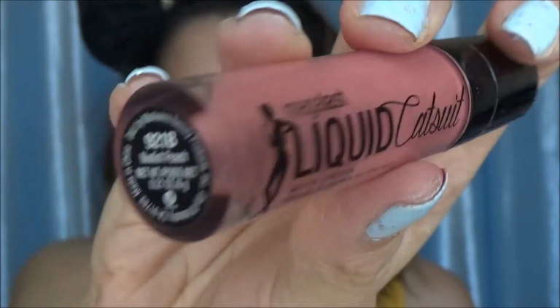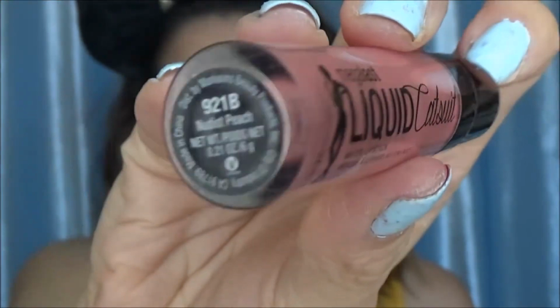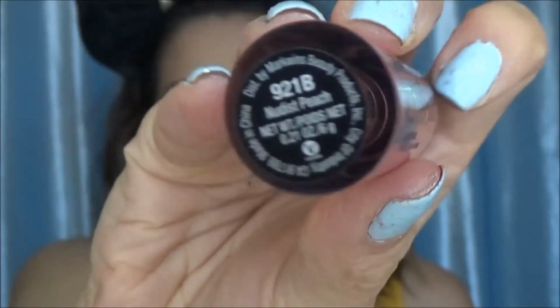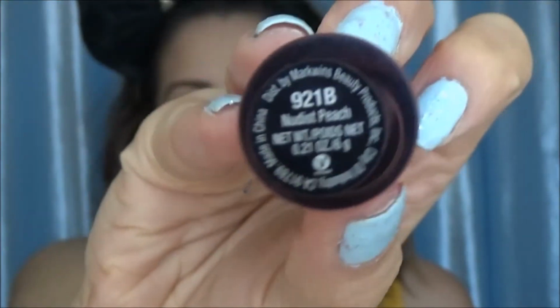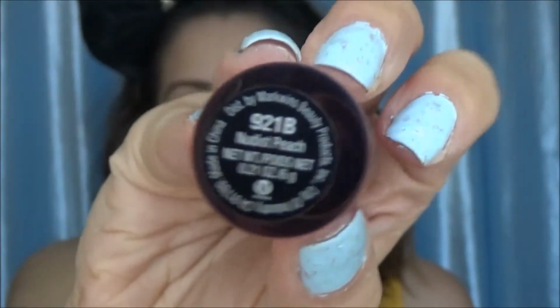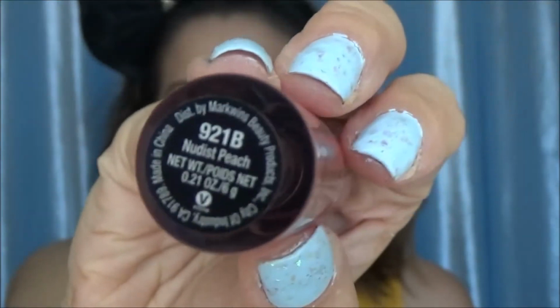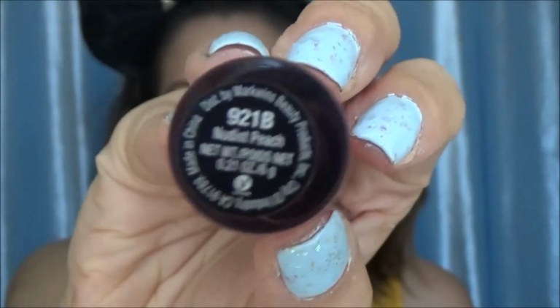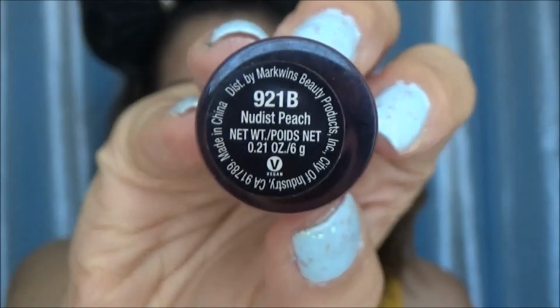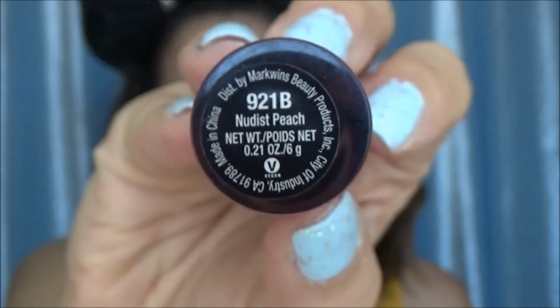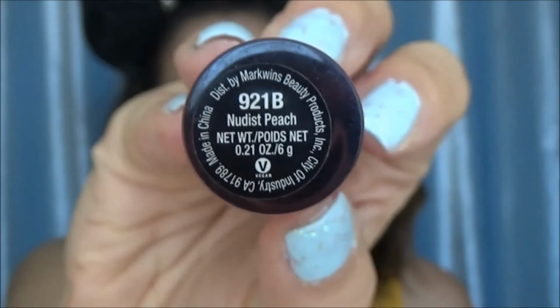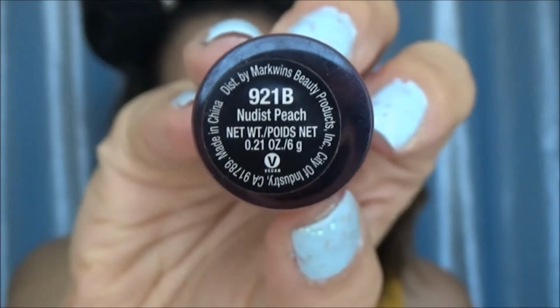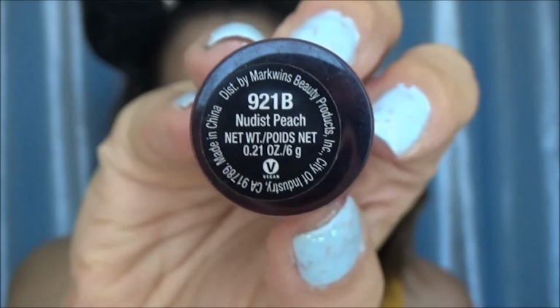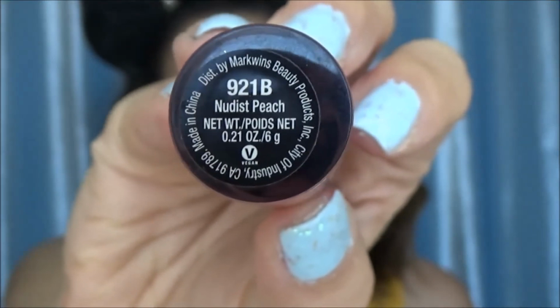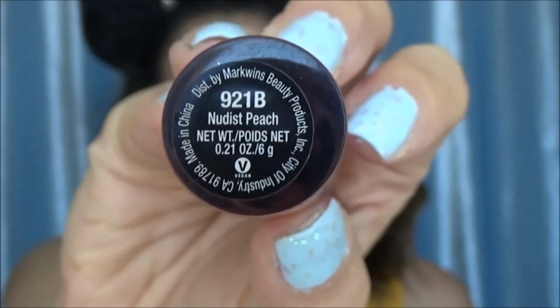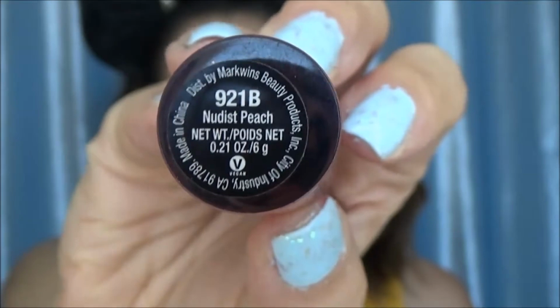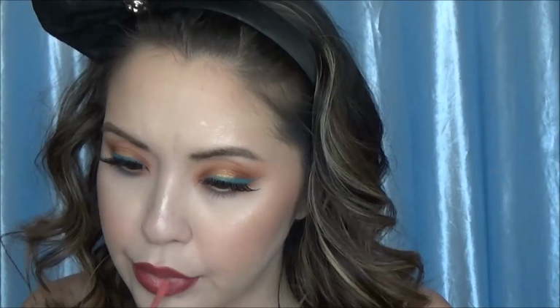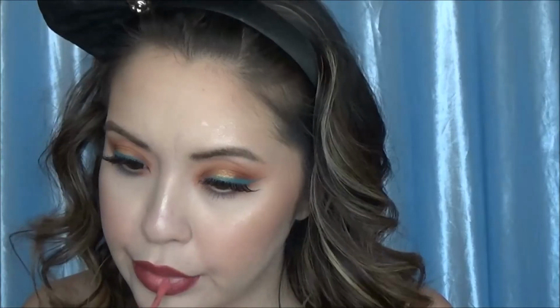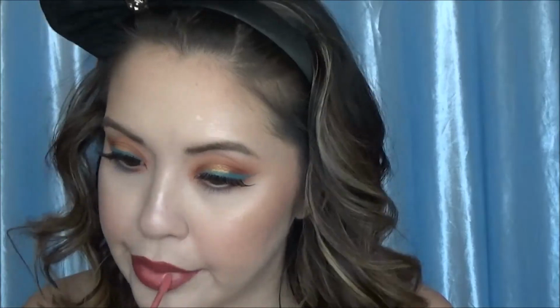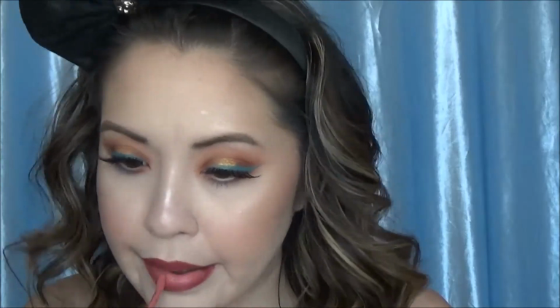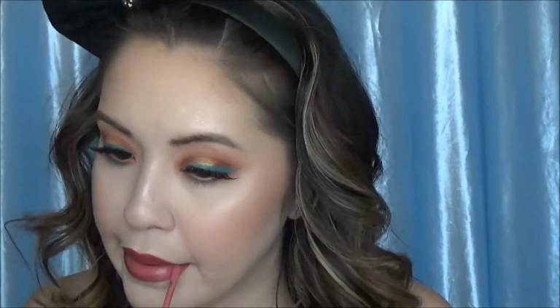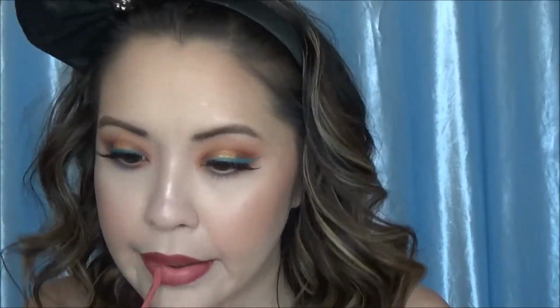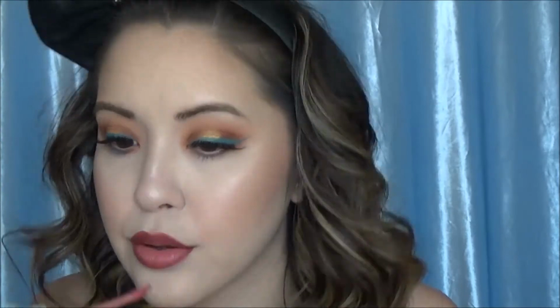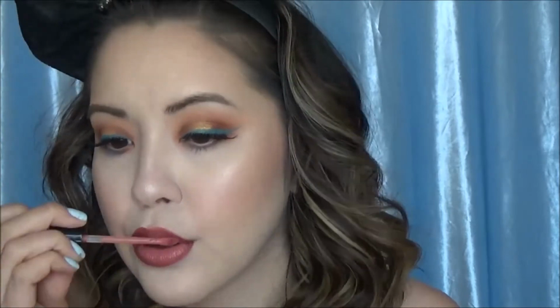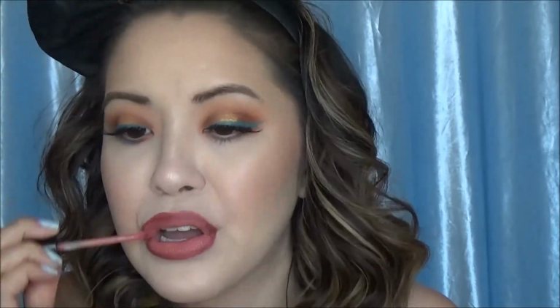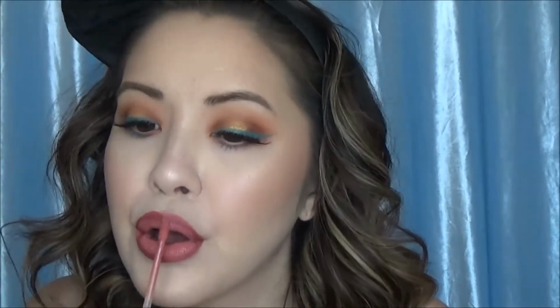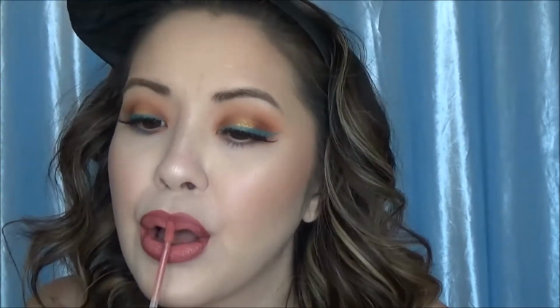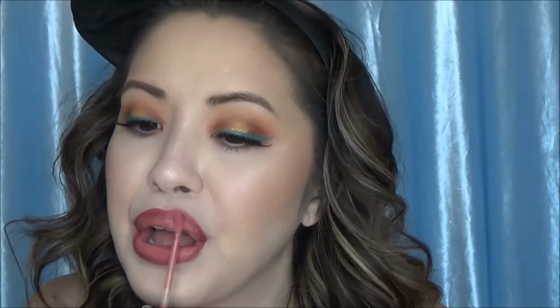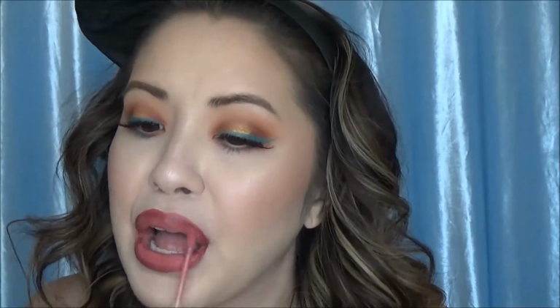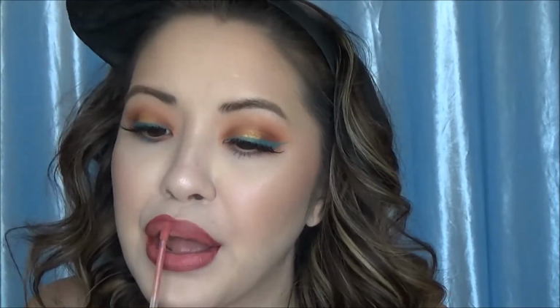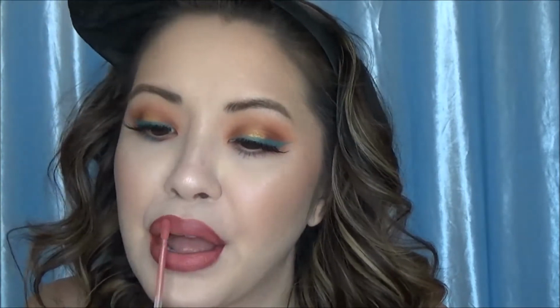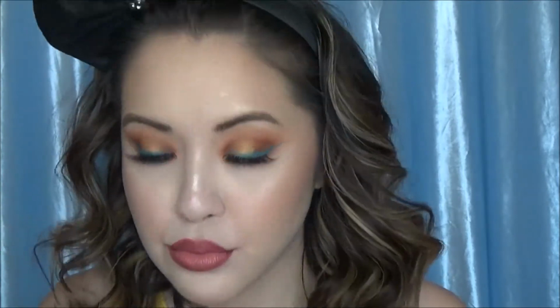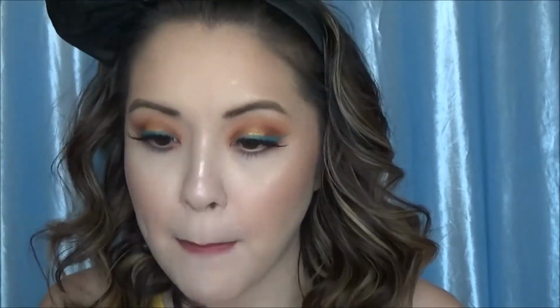Then I'm going to put on Give Me Mocha on mostly the outer part of my lips — not so much the middle, because I want to add another color for kind of an ombre sort of lip. This is in Nudist Peach and I'm putting that in the center, blending the two together until I get the color I want.